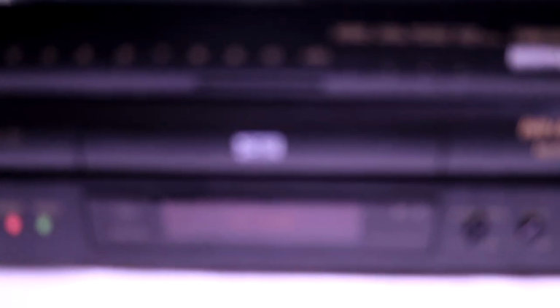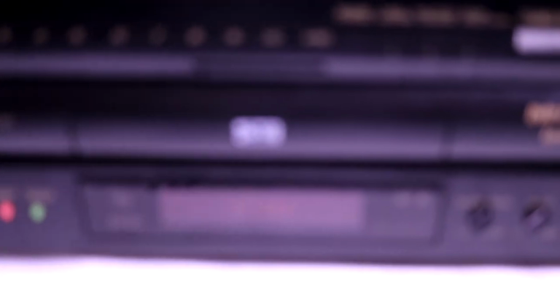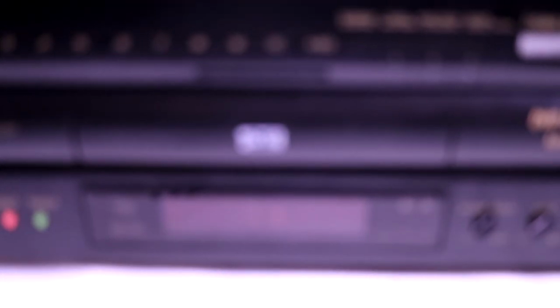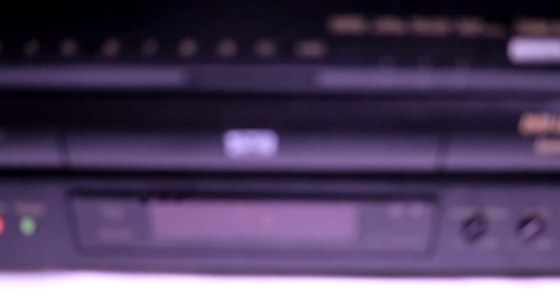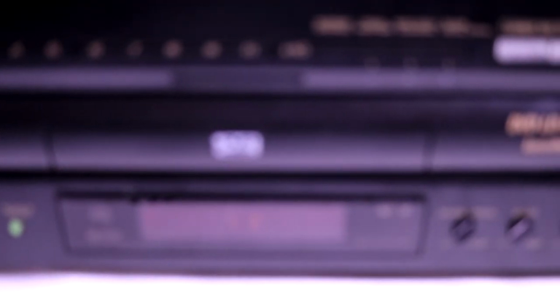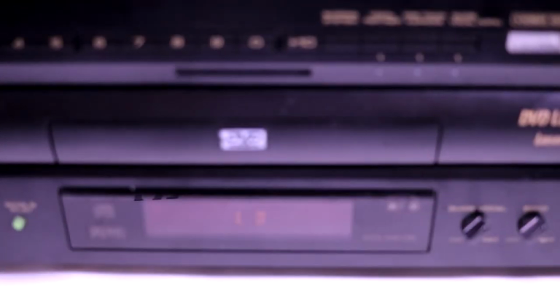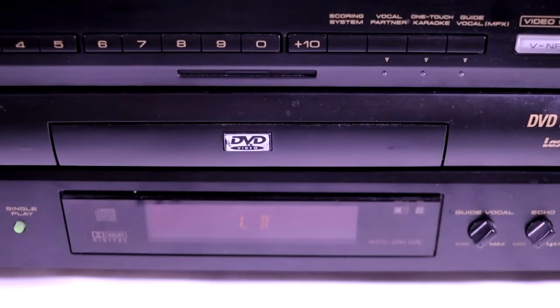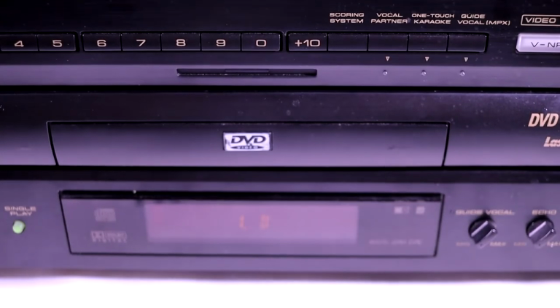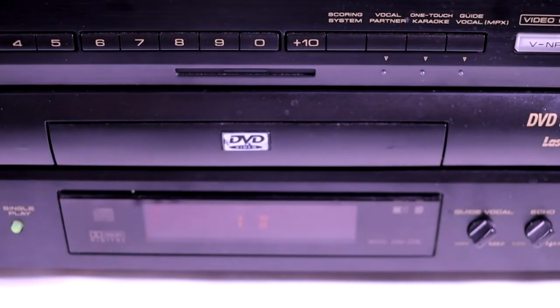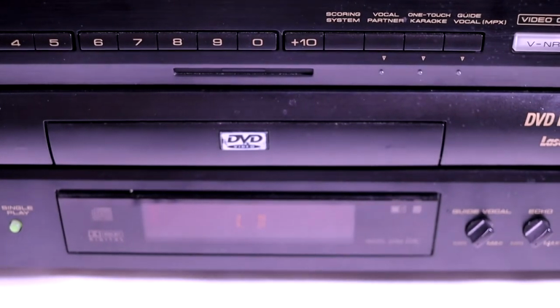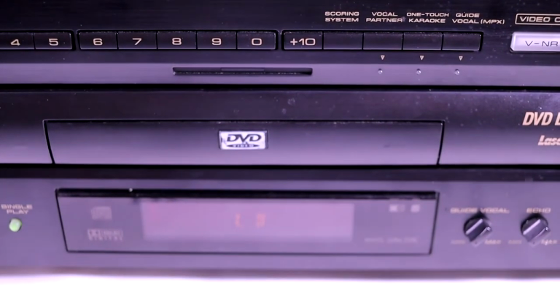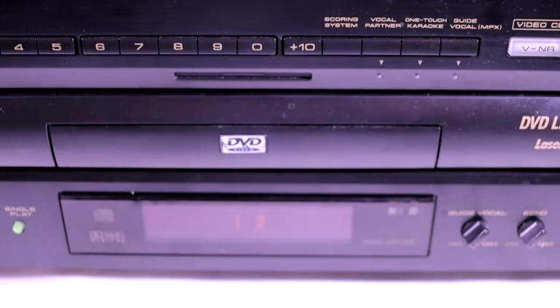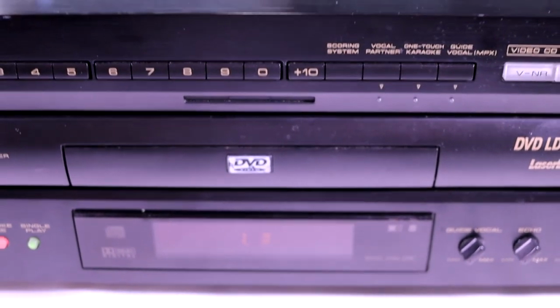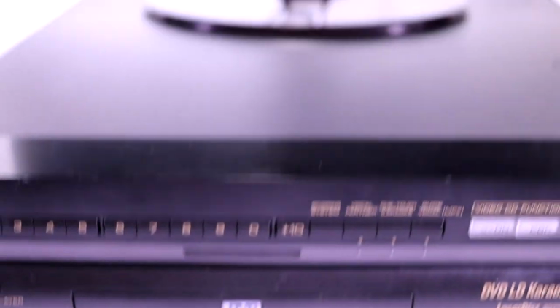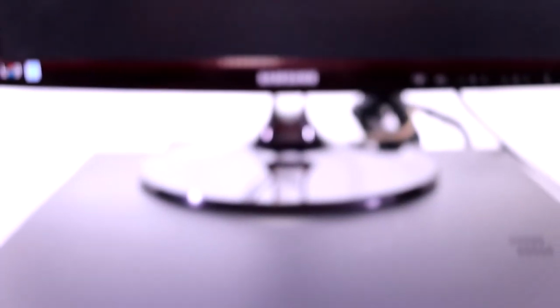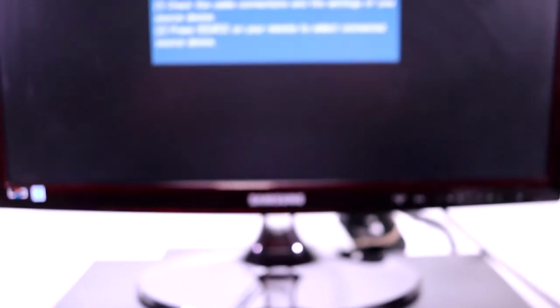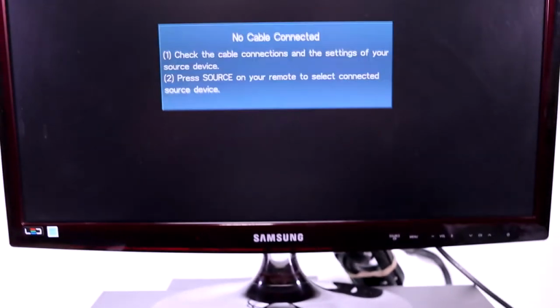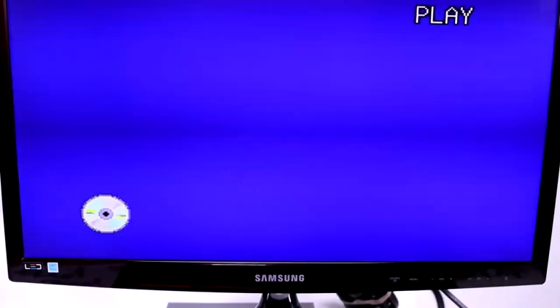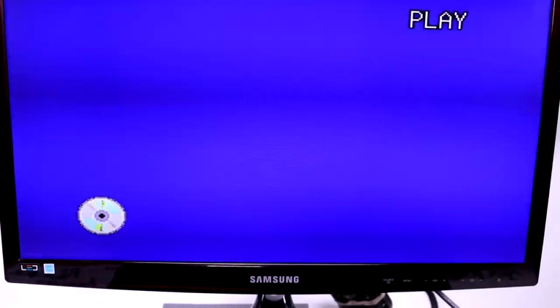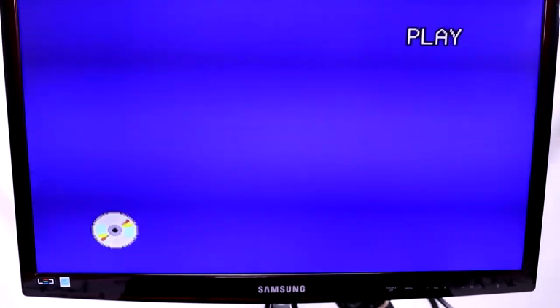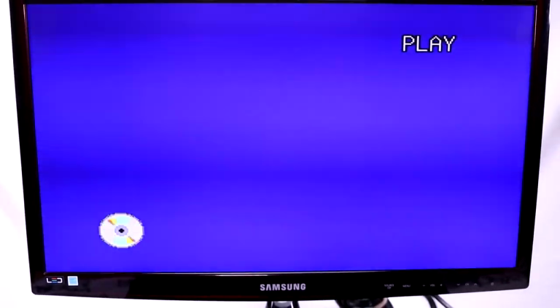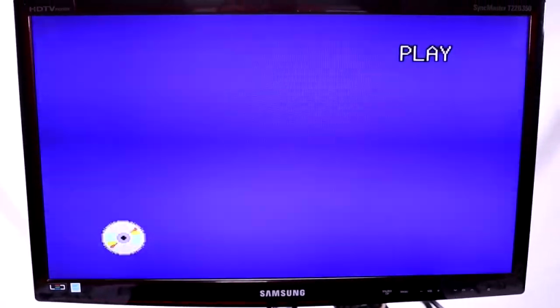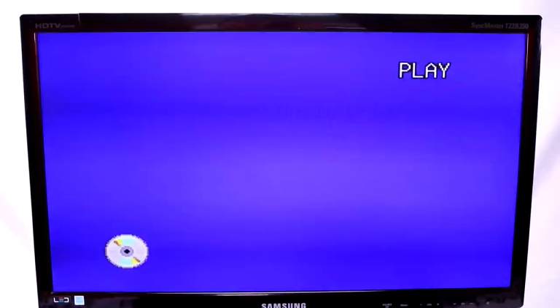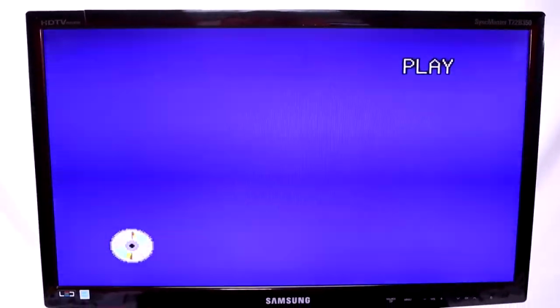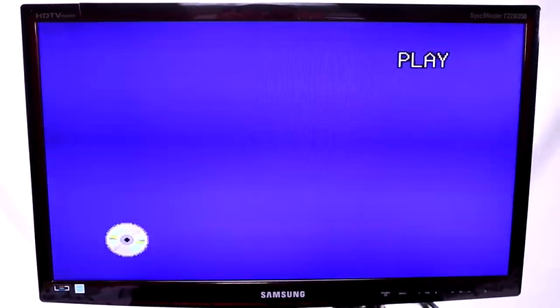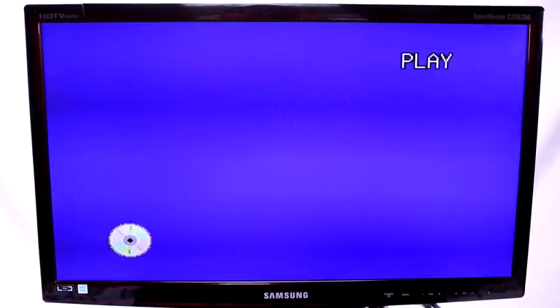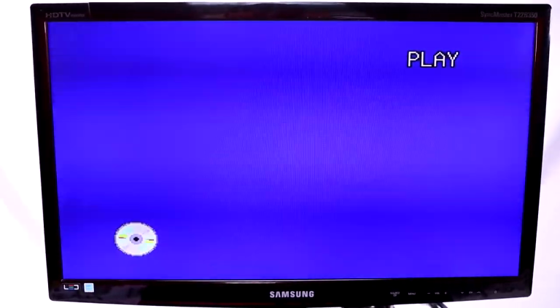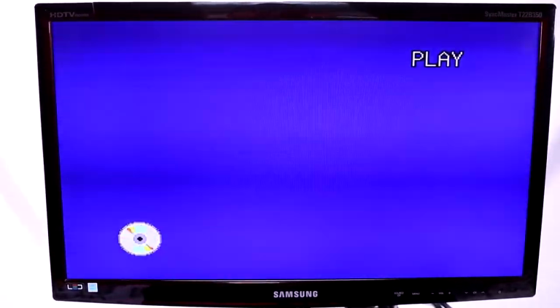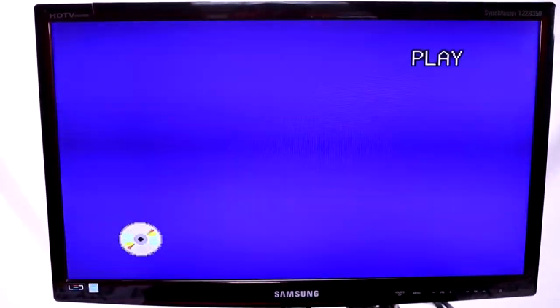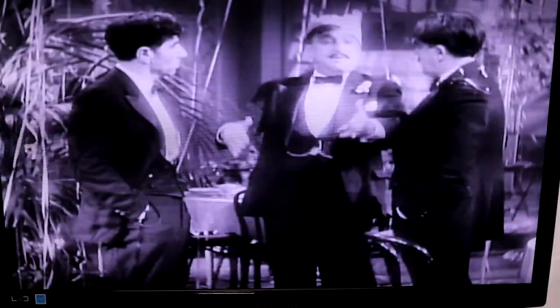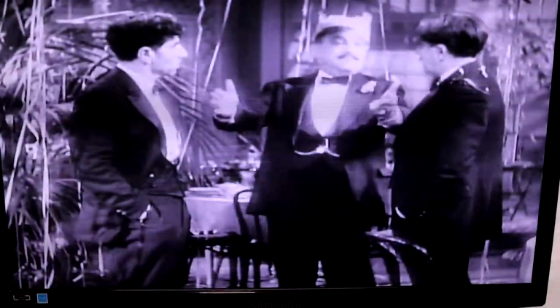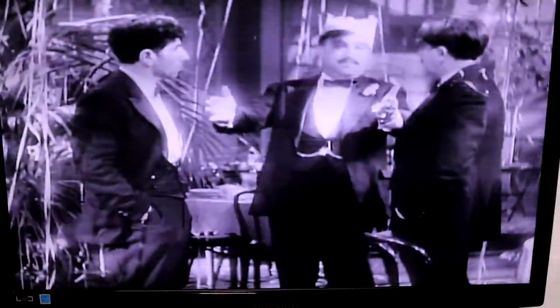Here's an example of a fine laser disc movie called Scarface. I just realized it's probably not a good display since it's a black-and-white movie — we should use a movie that's in color.